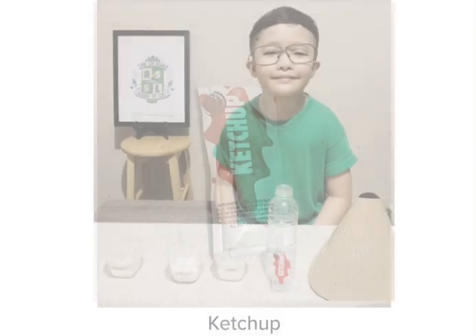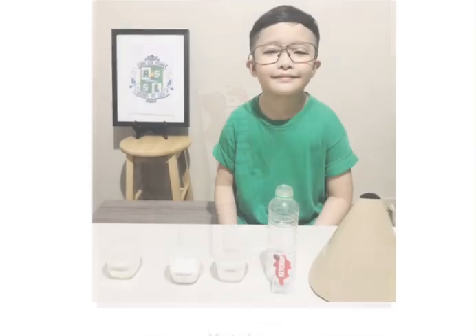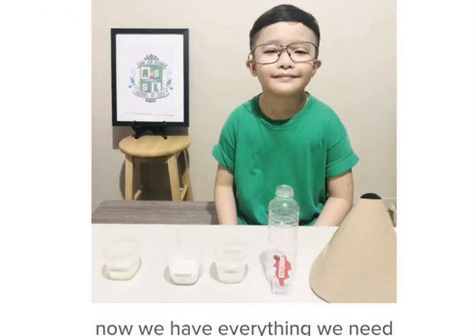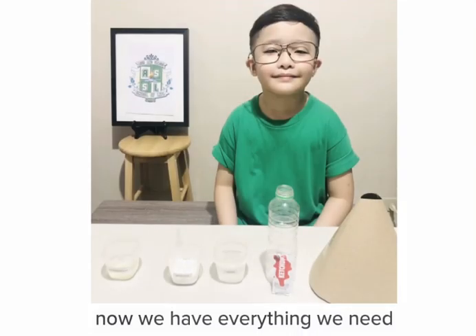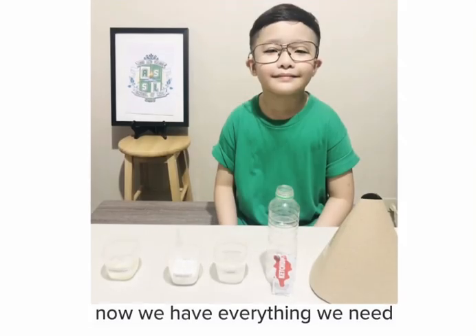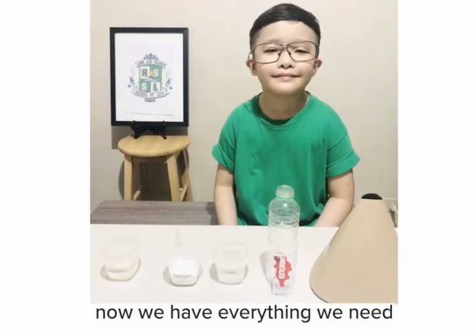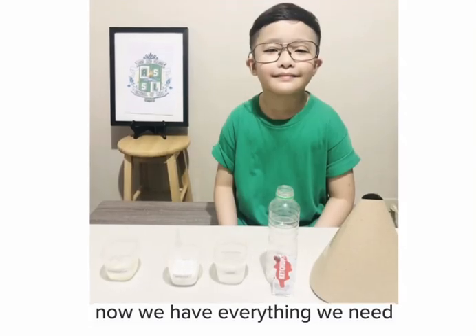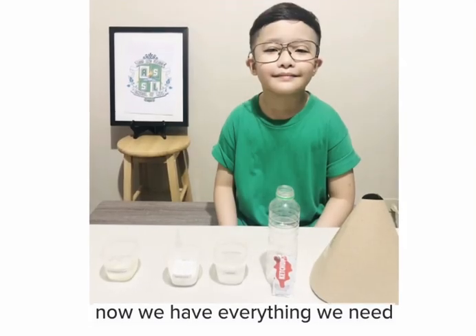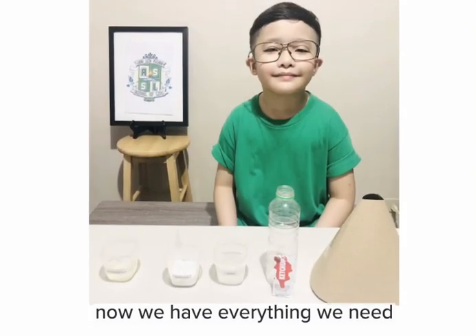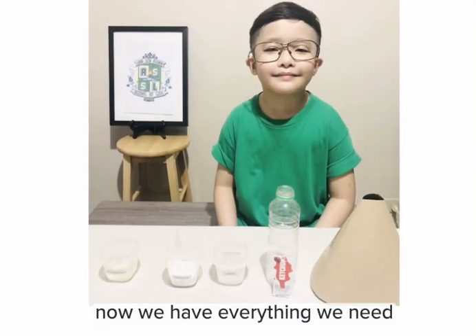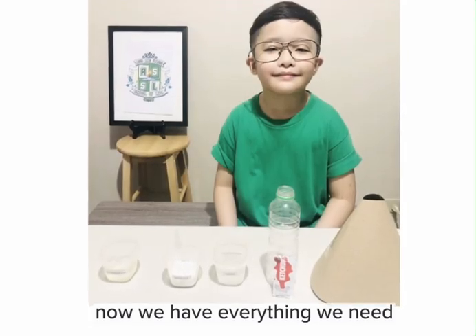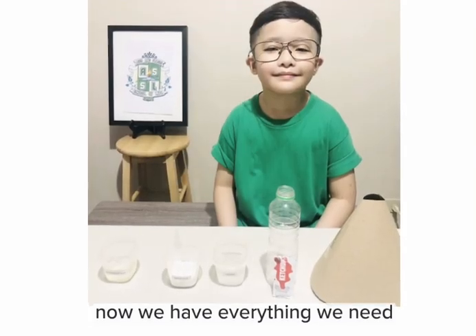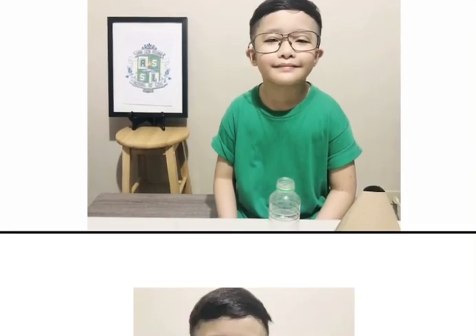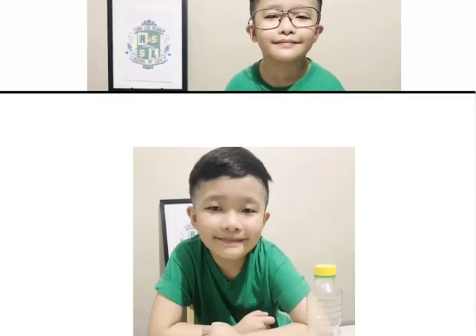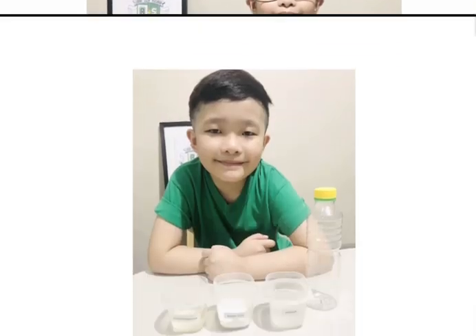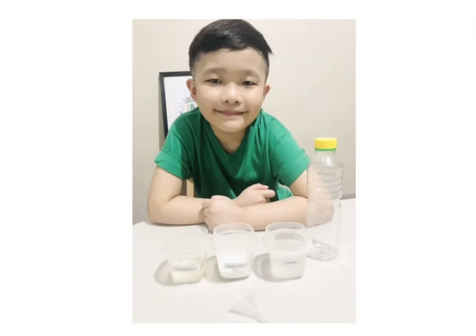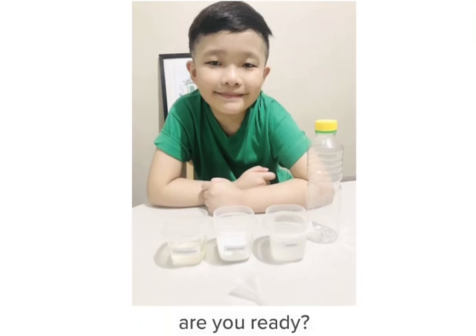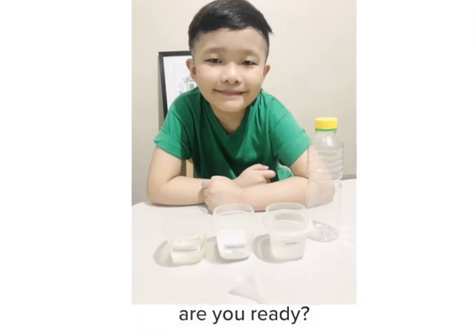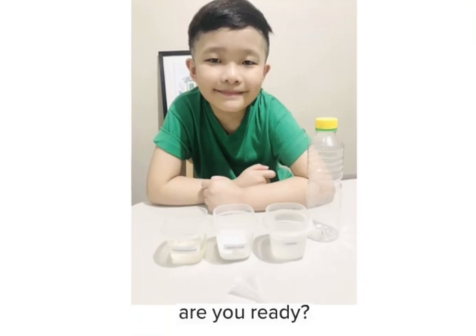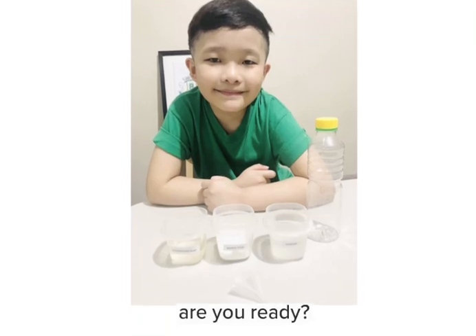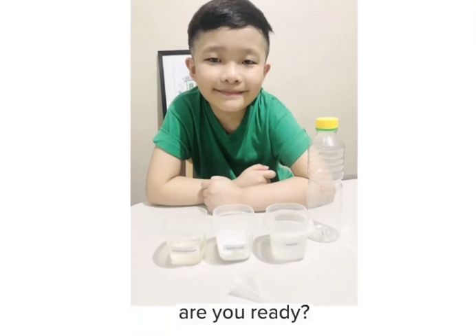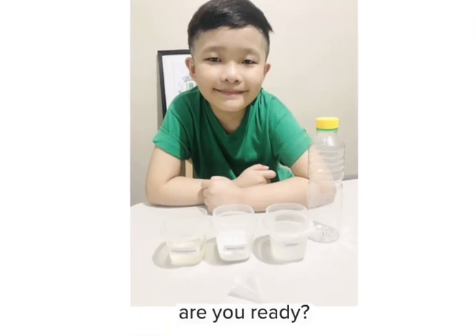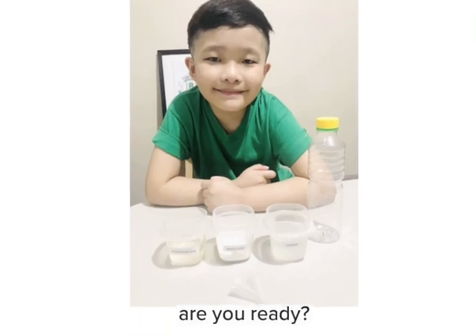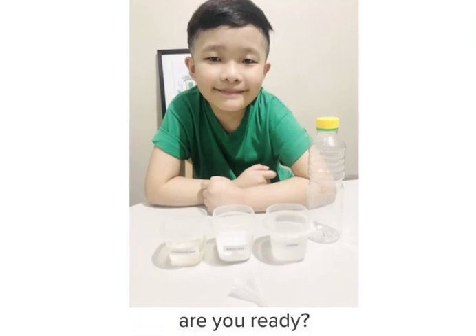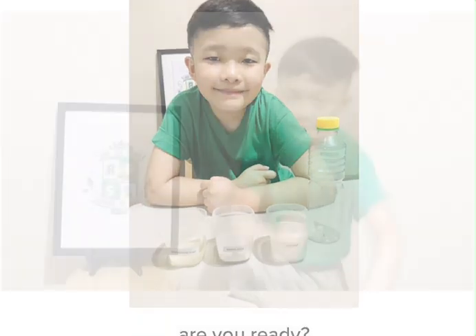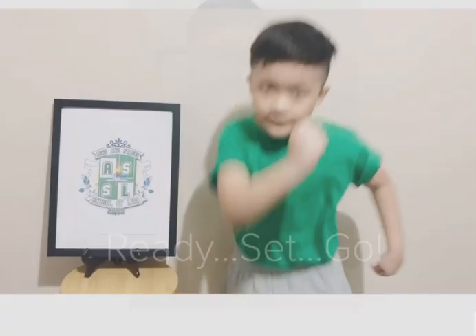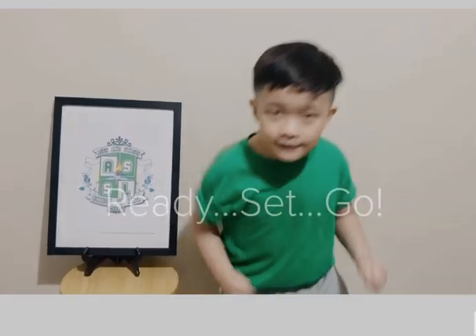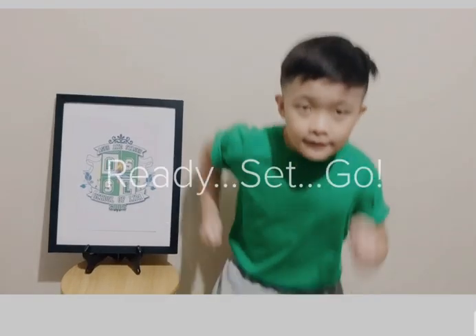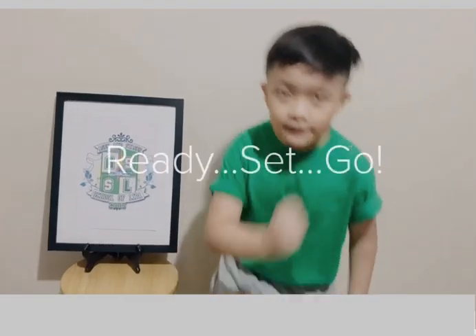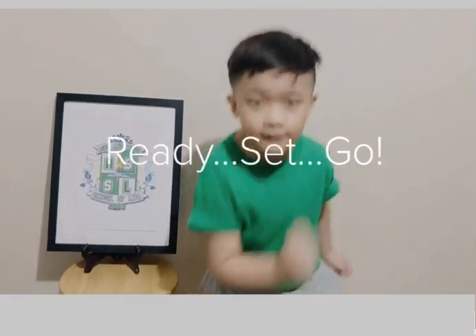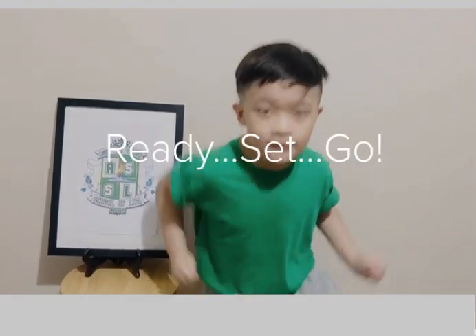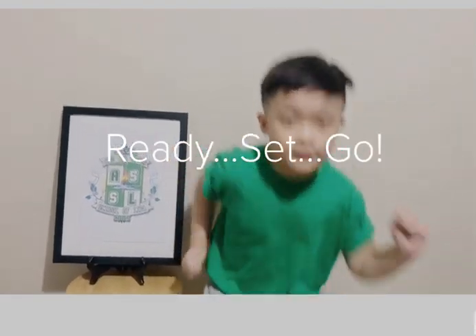Now we have everything we need. Are you ready? Ready, set, go!